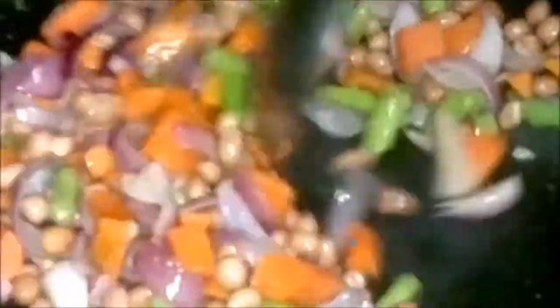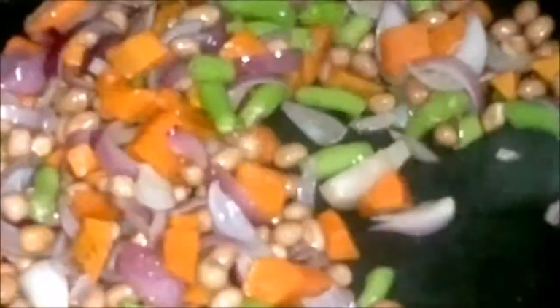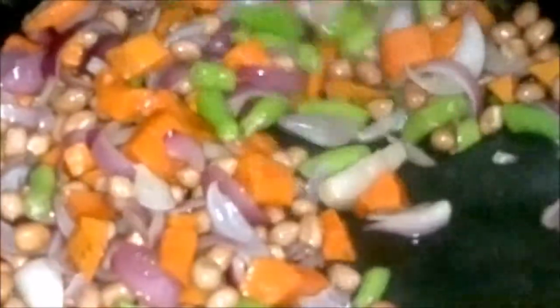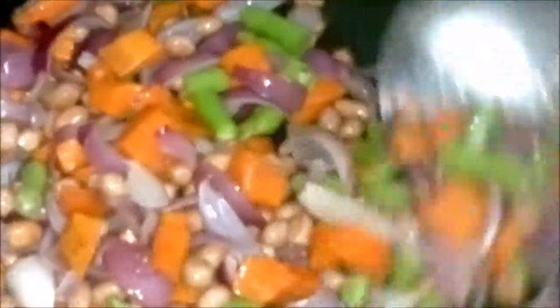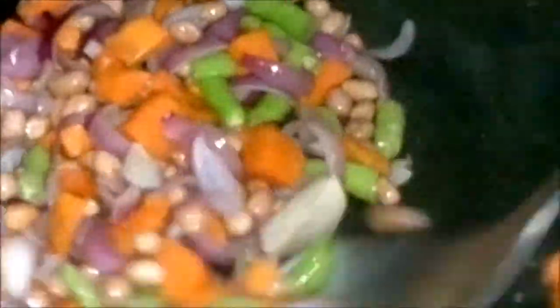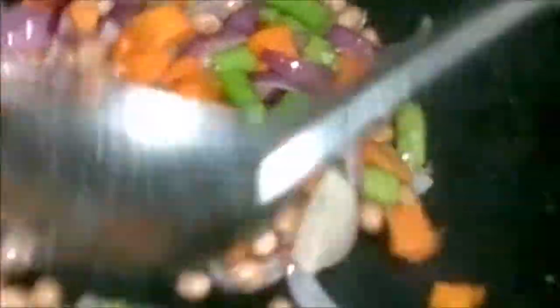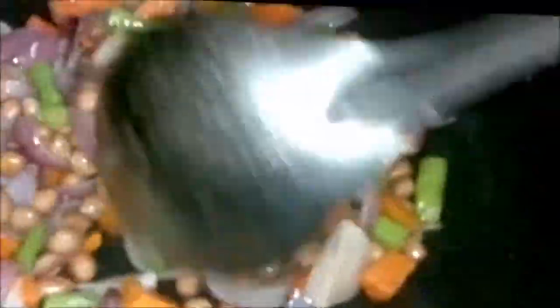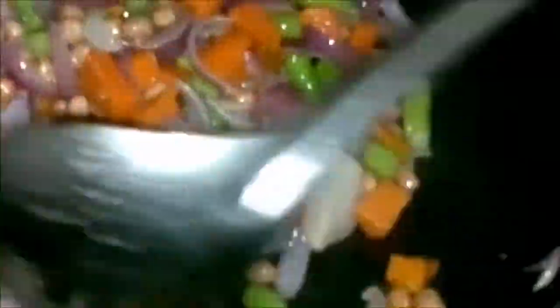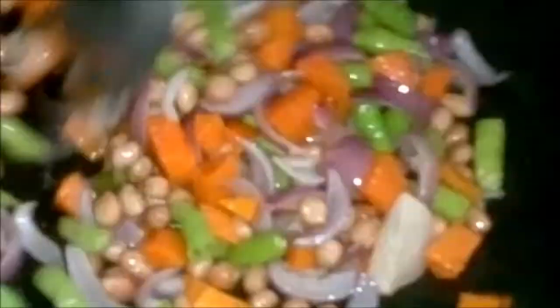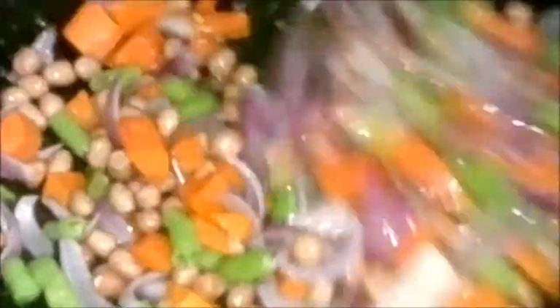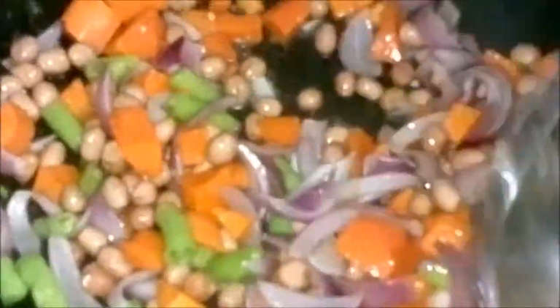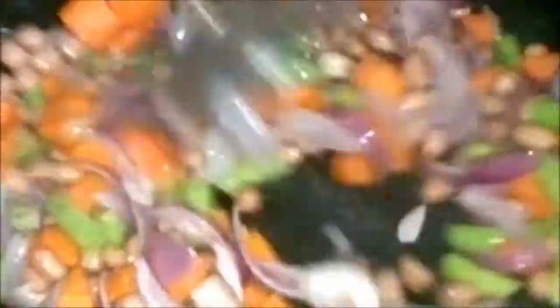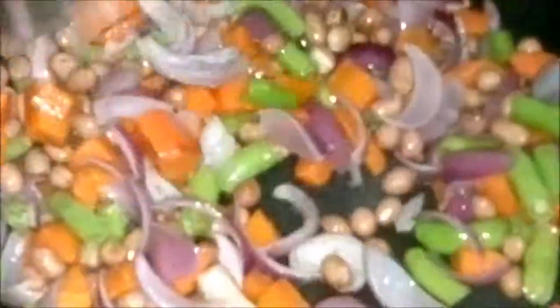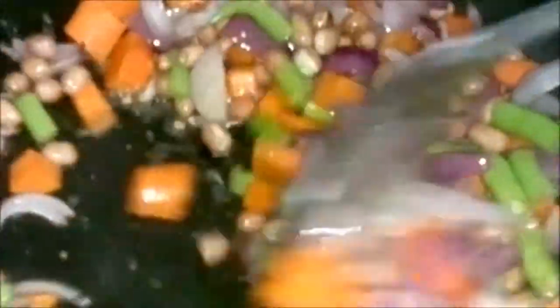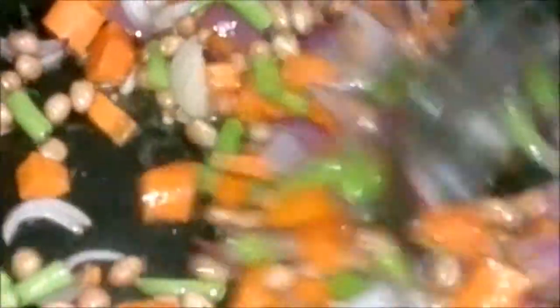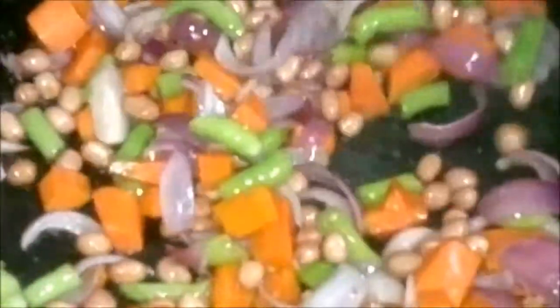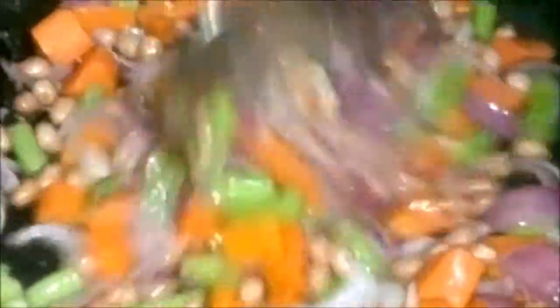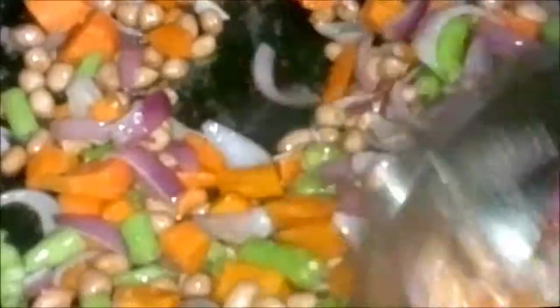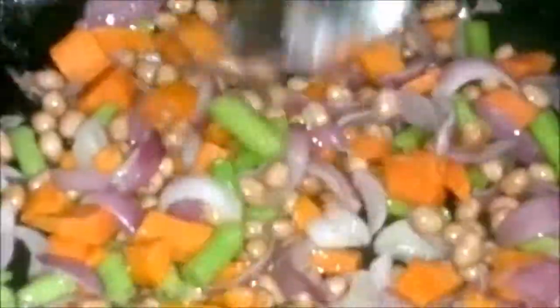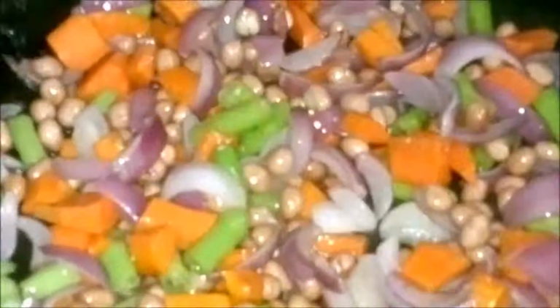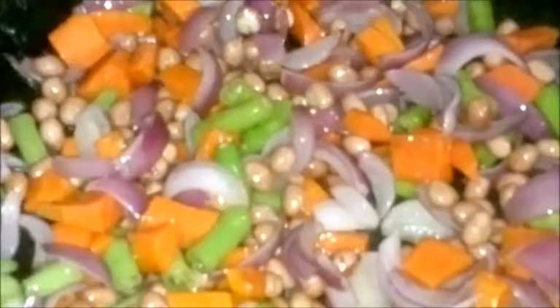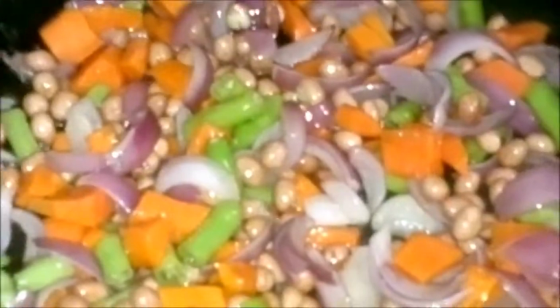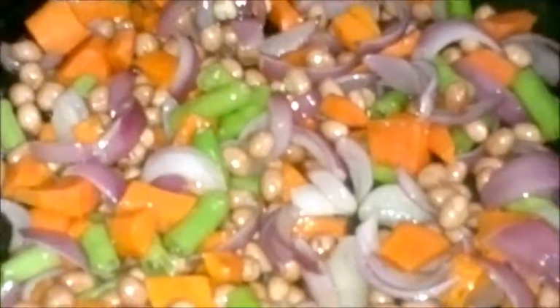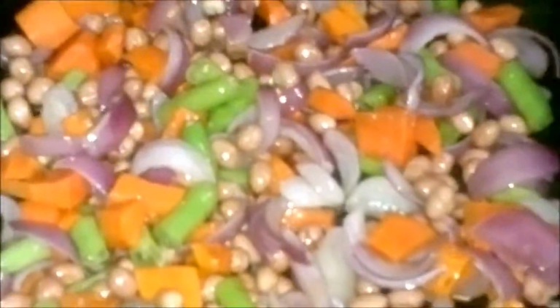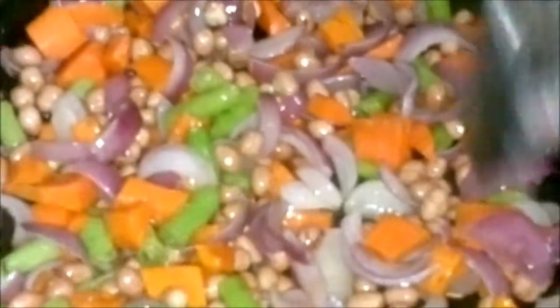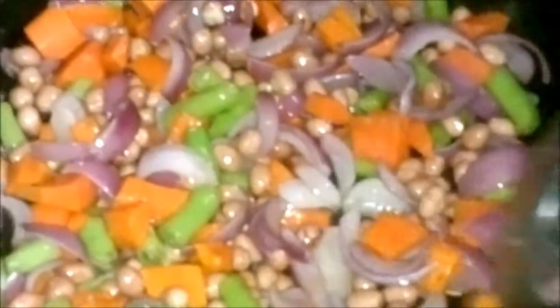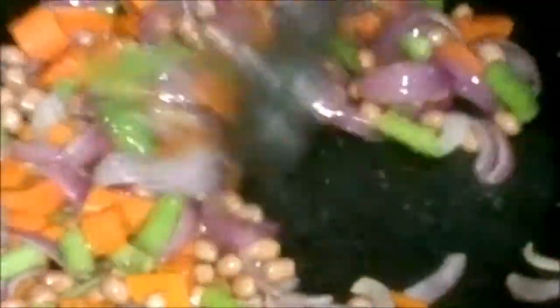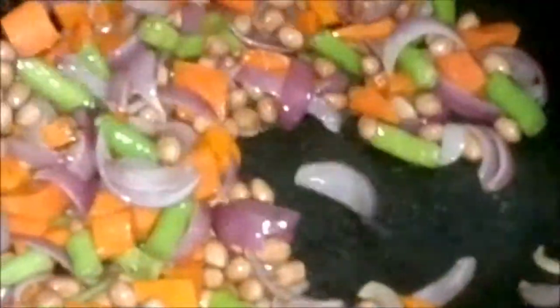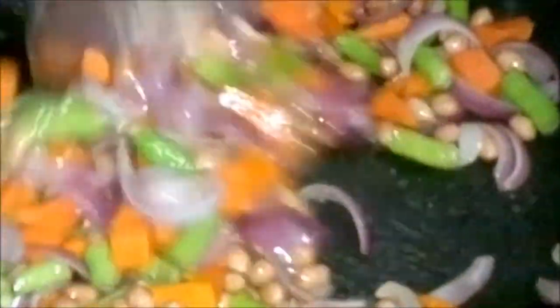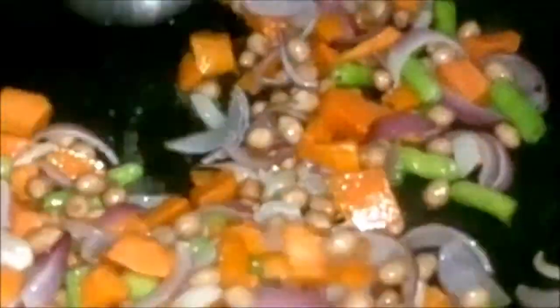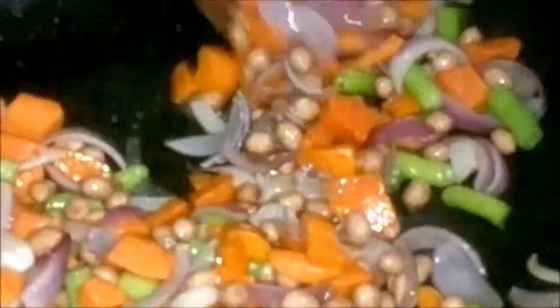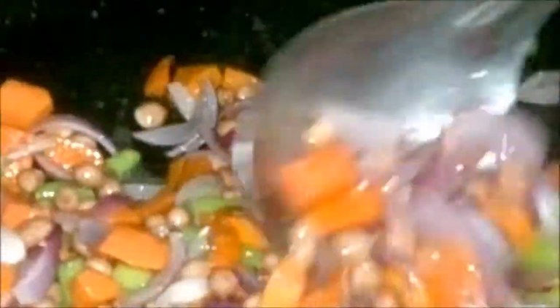We add the cabbage and an onion. It's cooked into the cabbage.